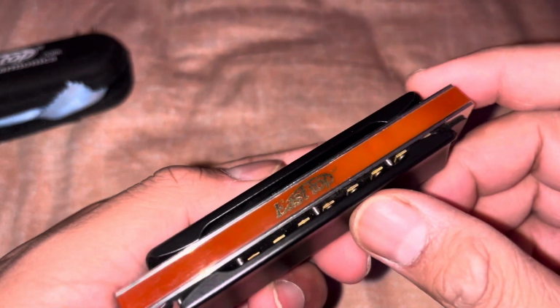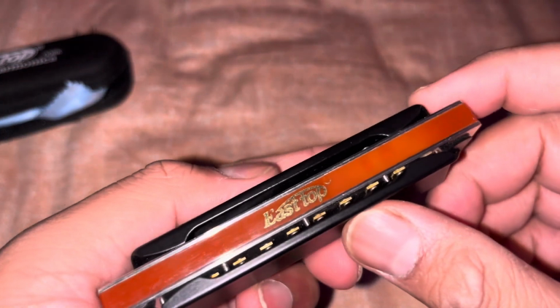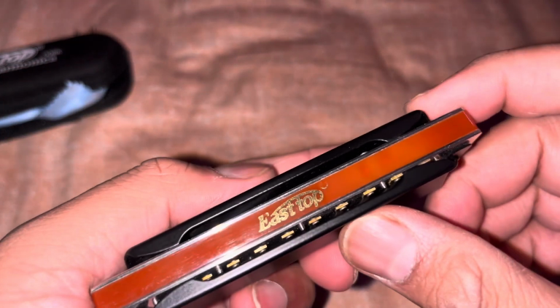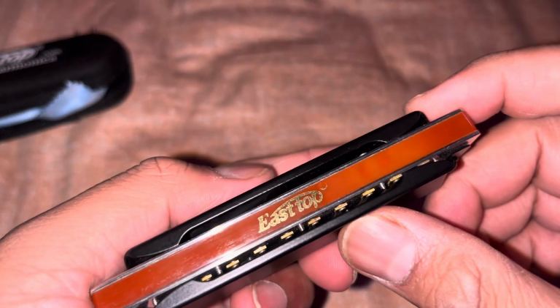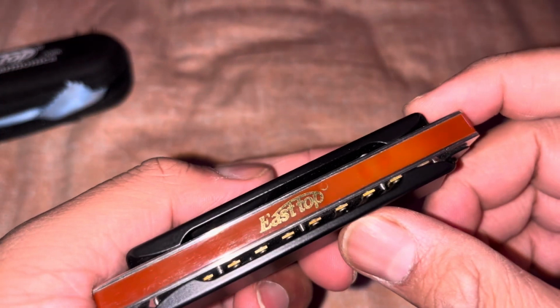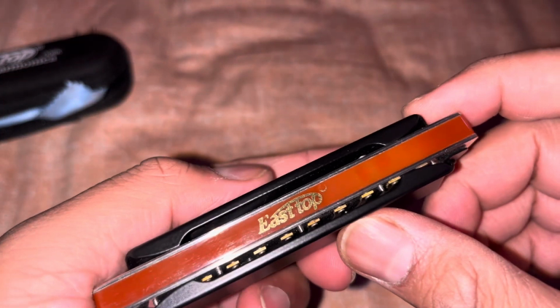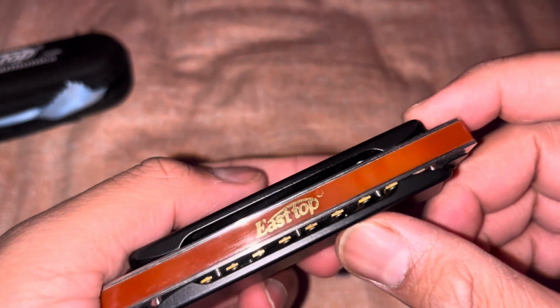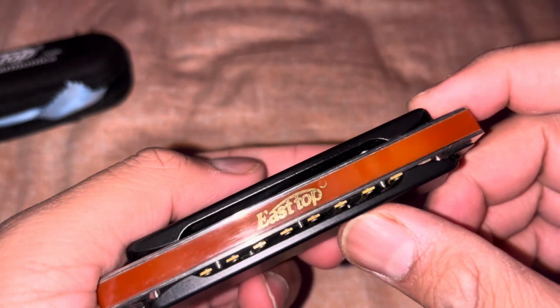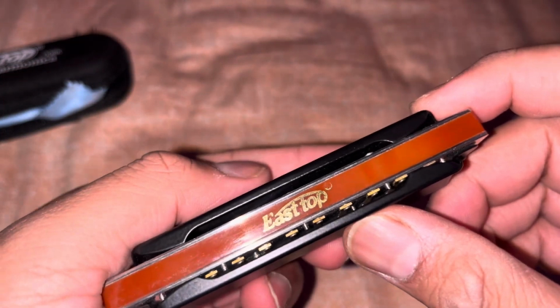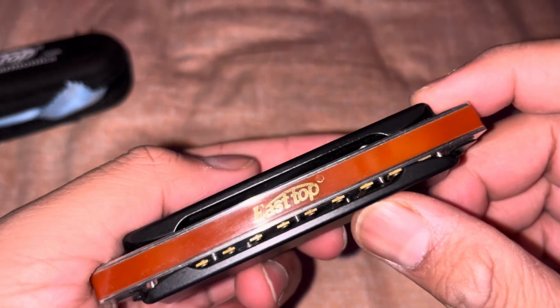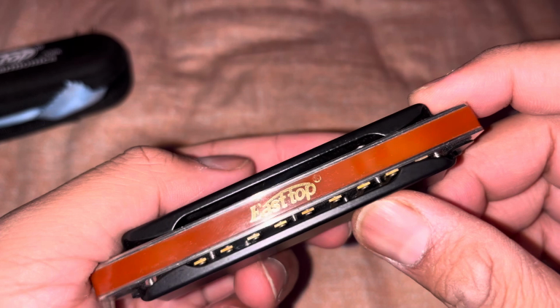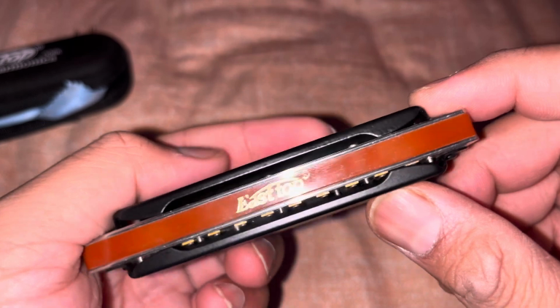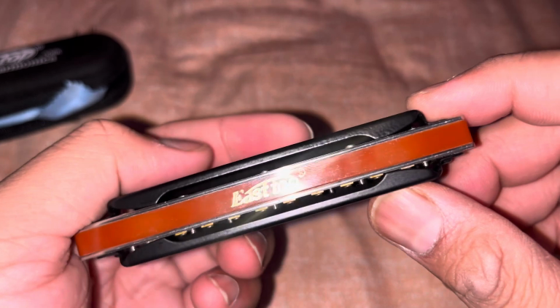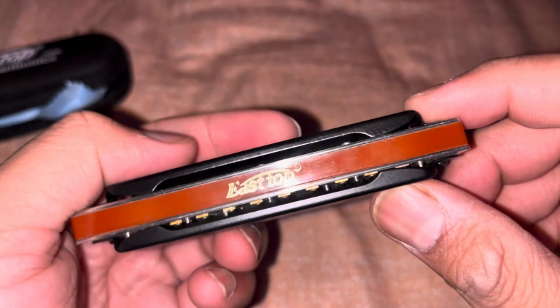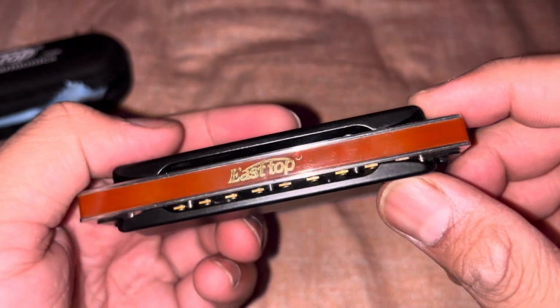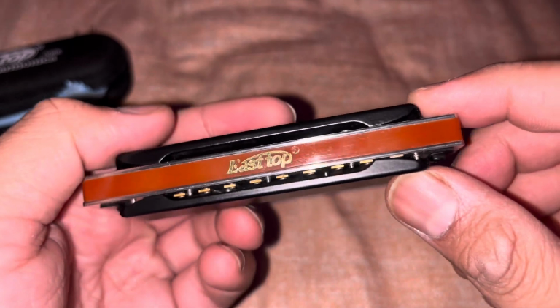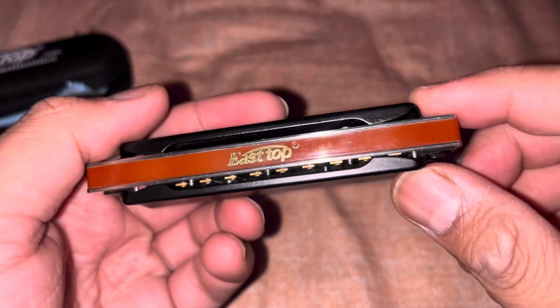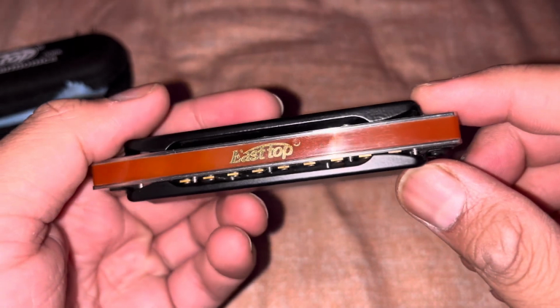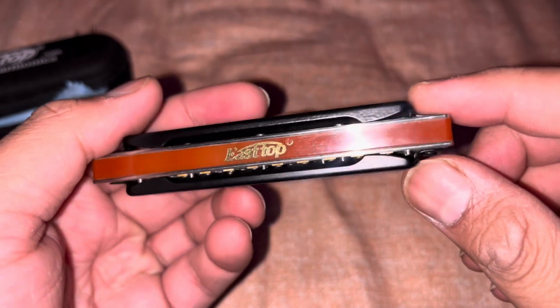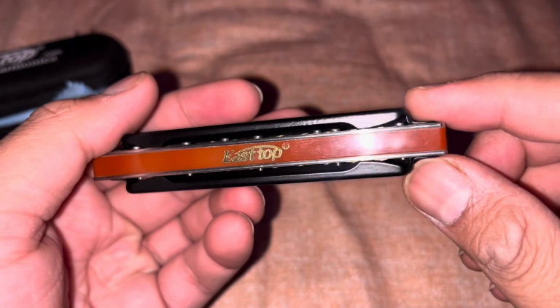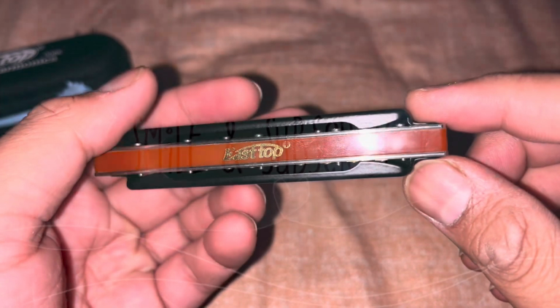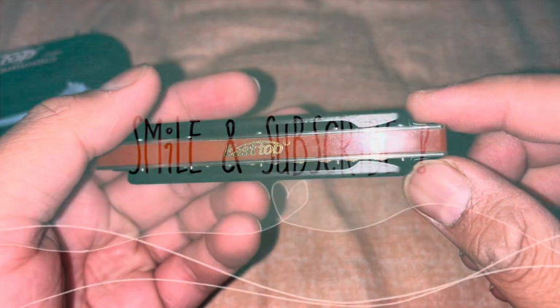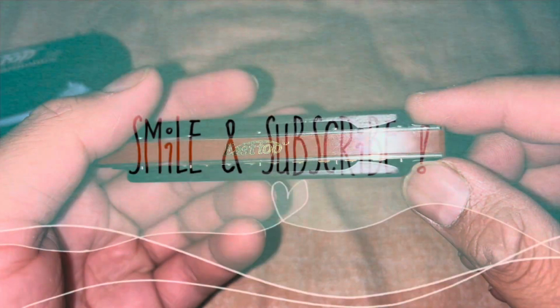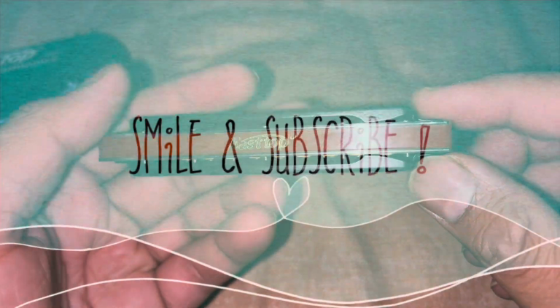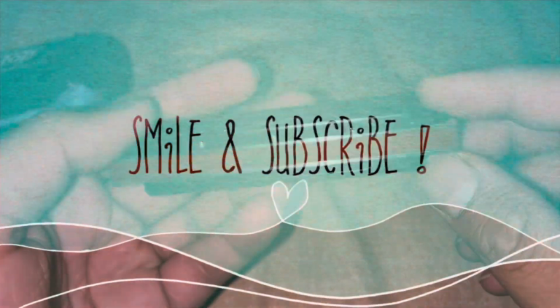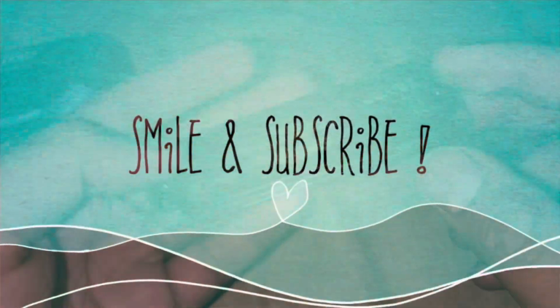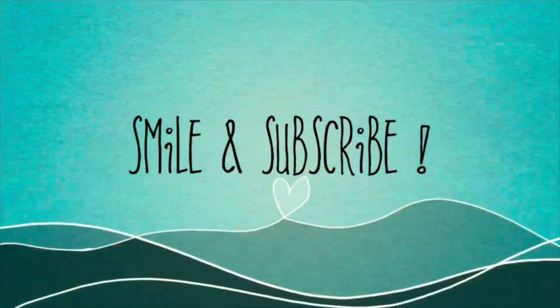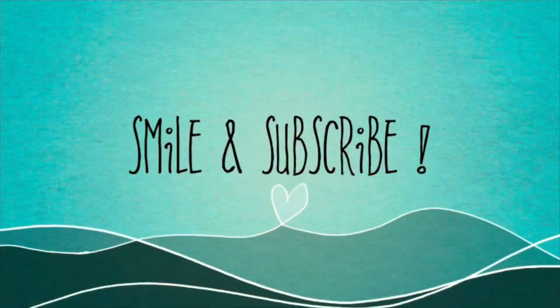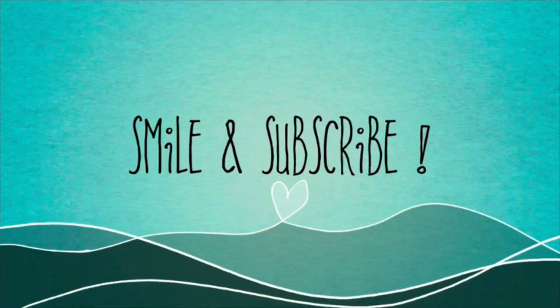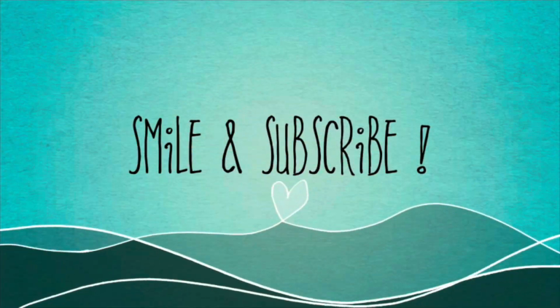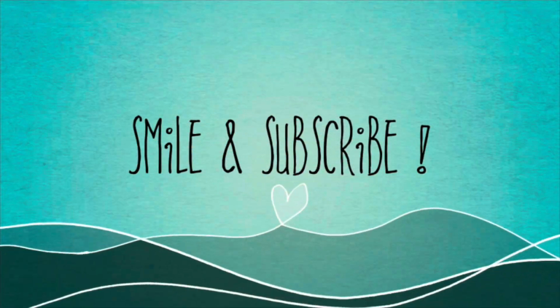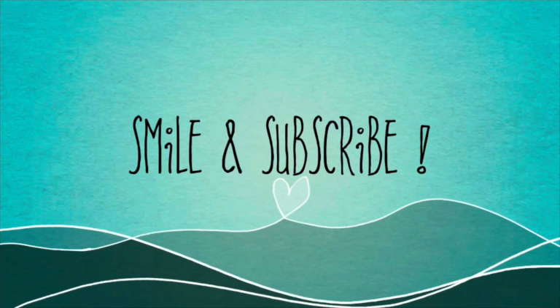Hopefully, you liked this video. Thank you.